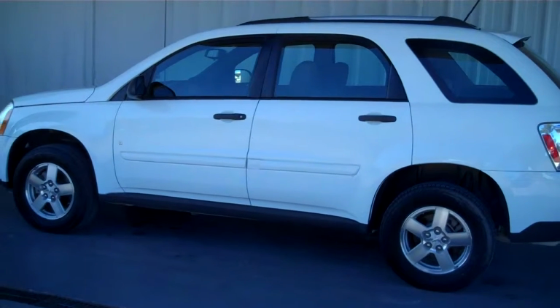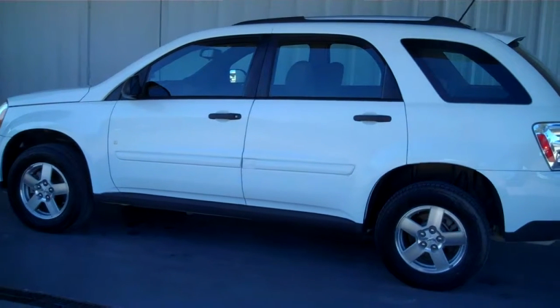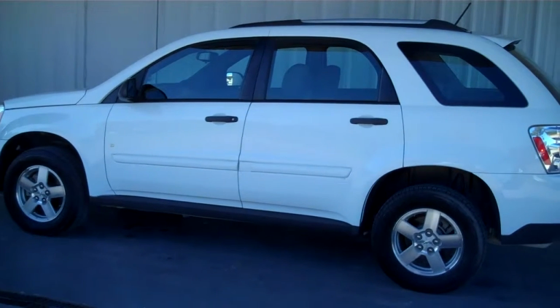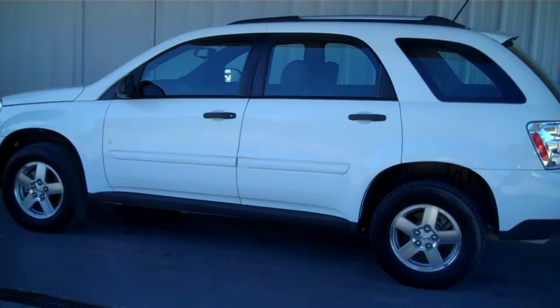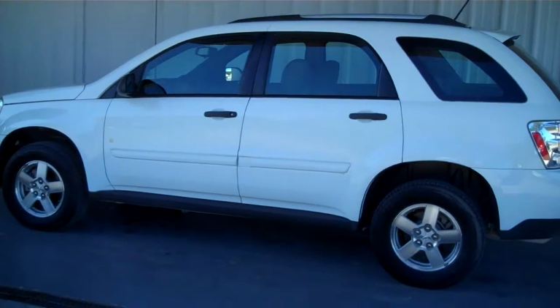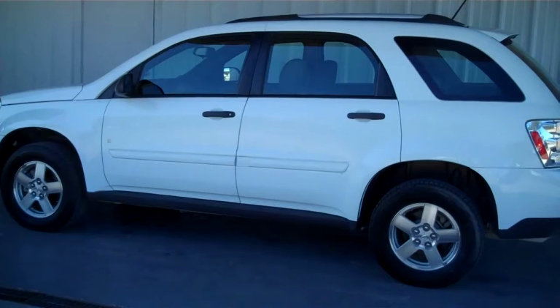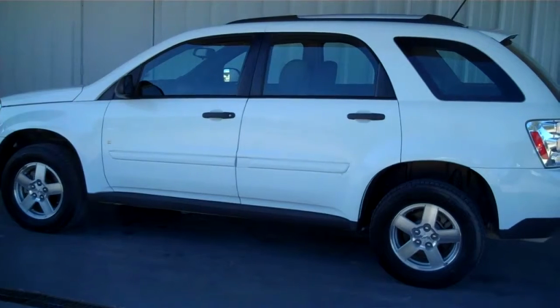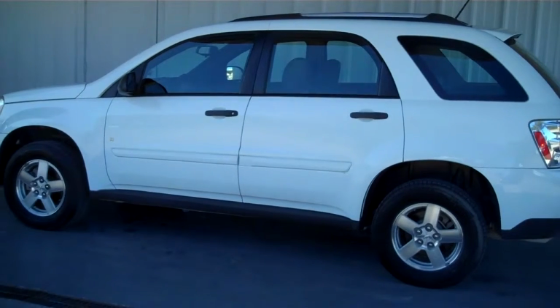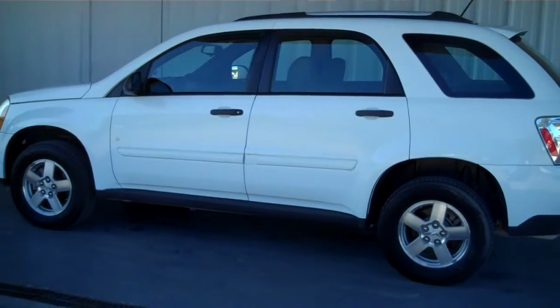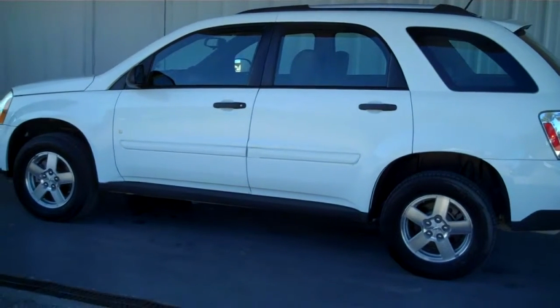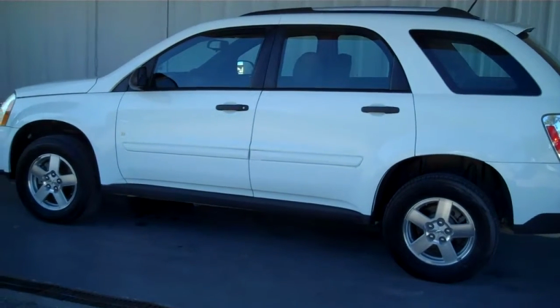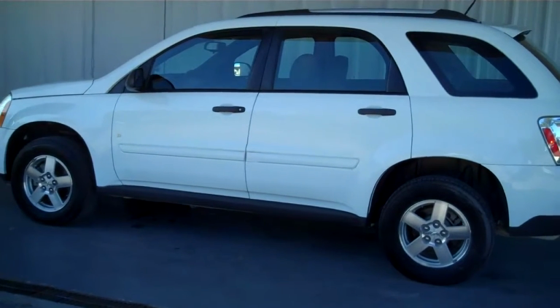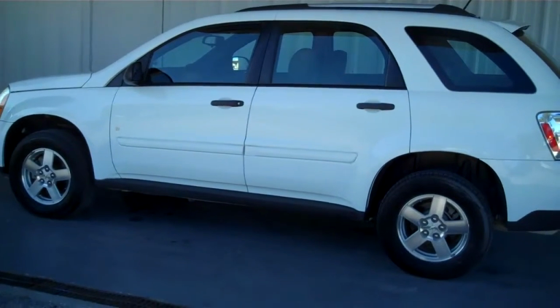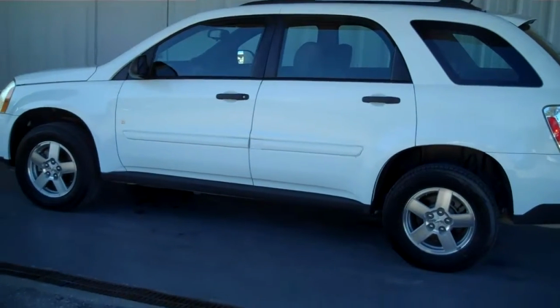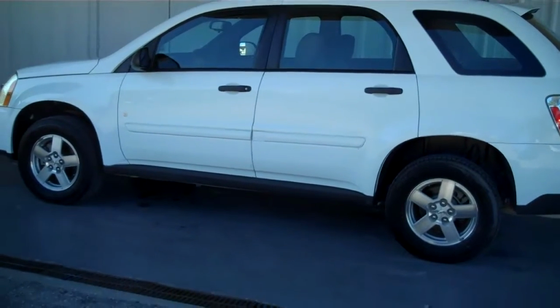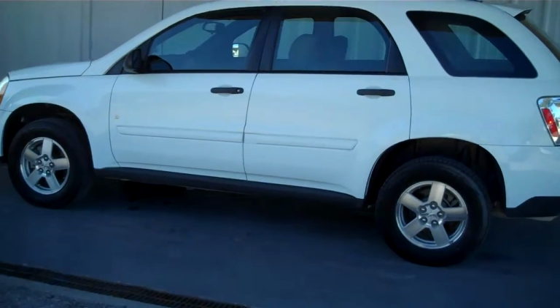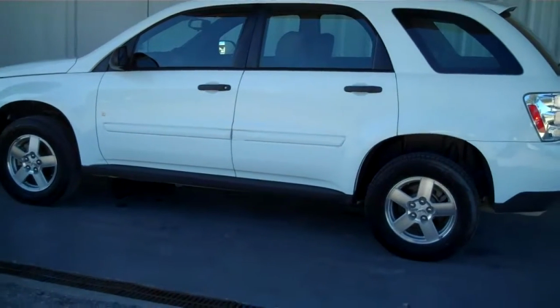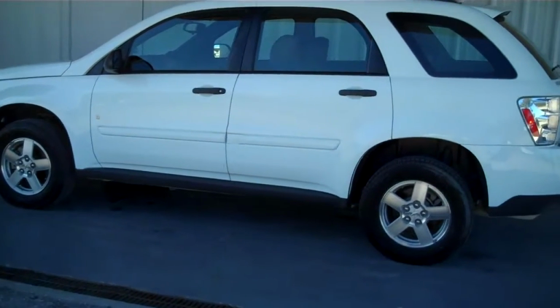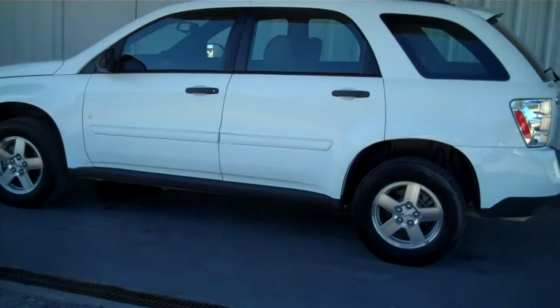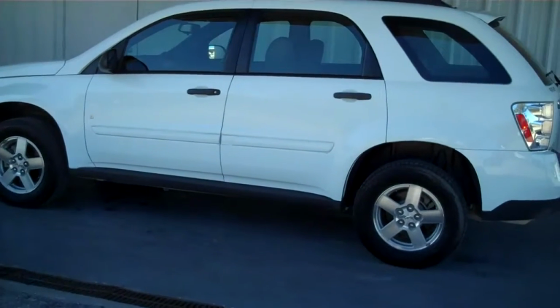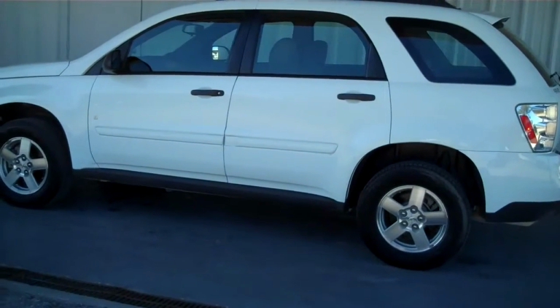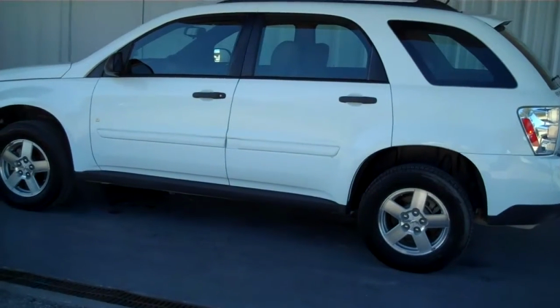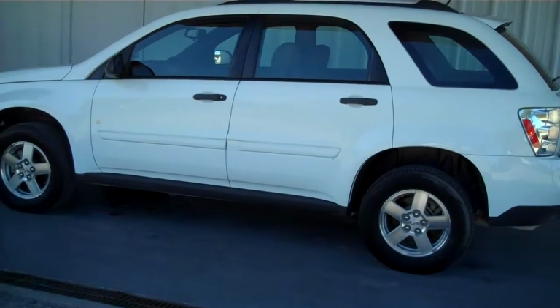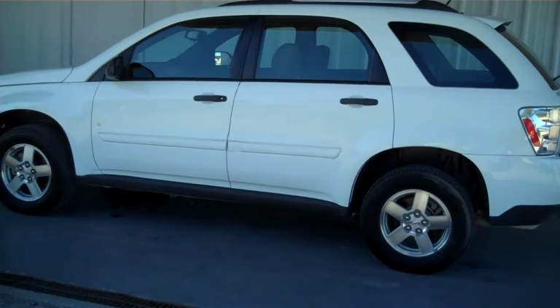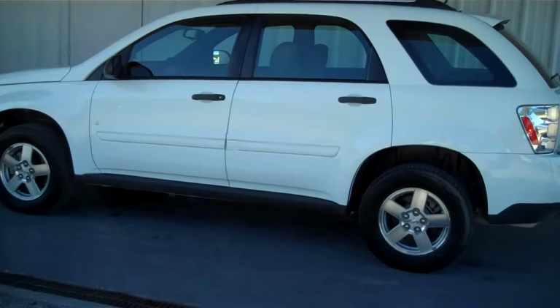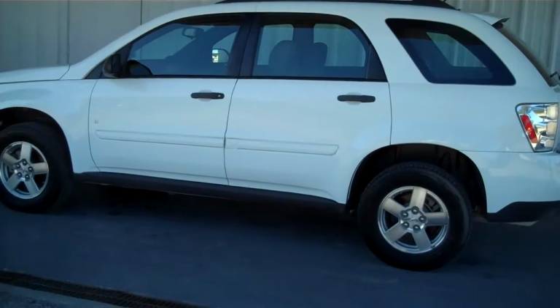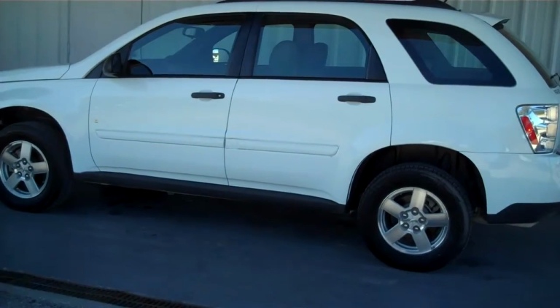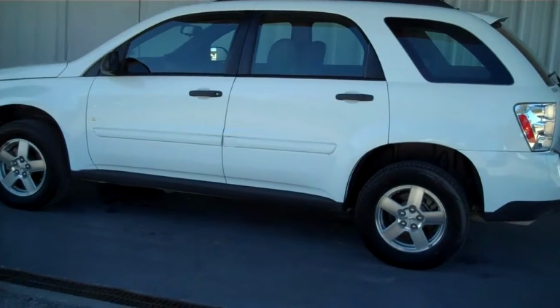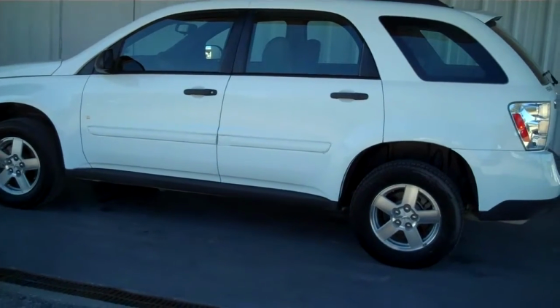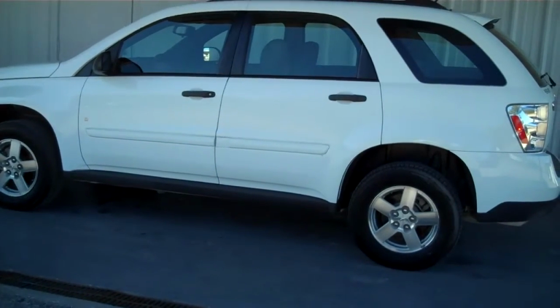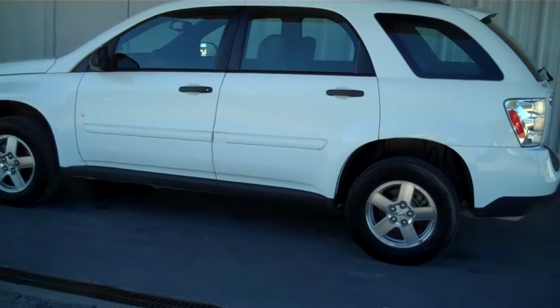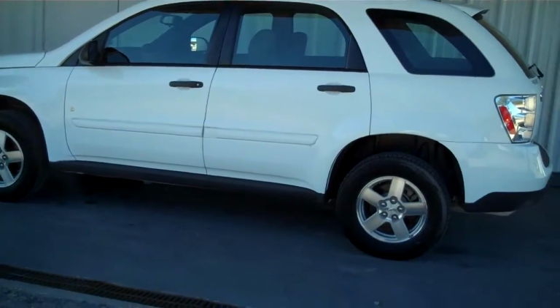Hello everyone, this is Matt with Roundtree Moor in League City. Today I'll be showing you a 2008 Equinox.